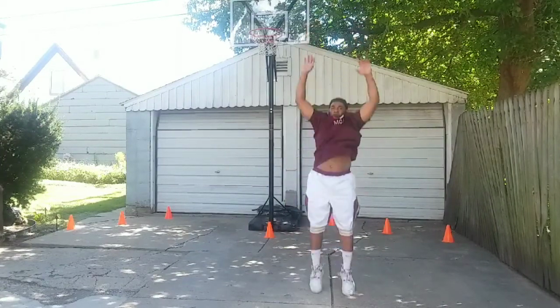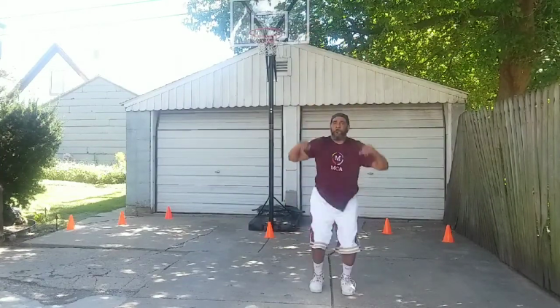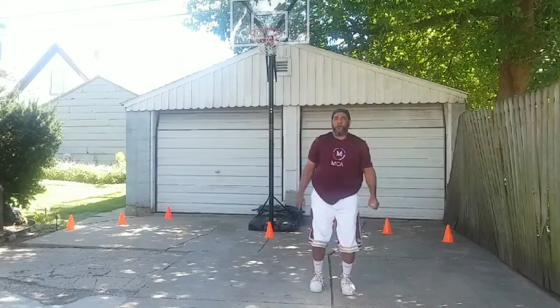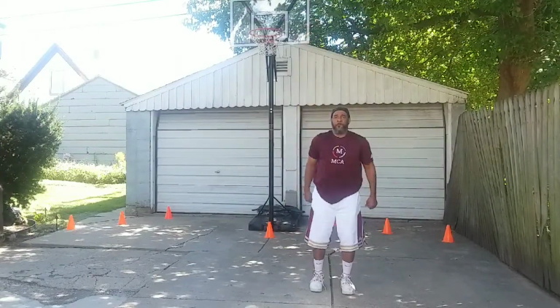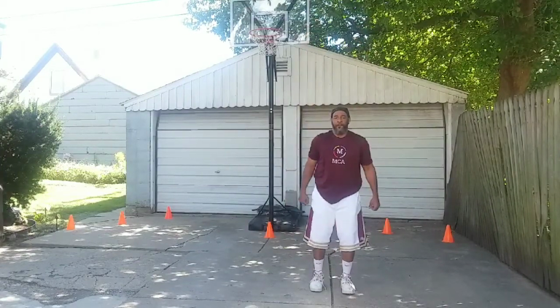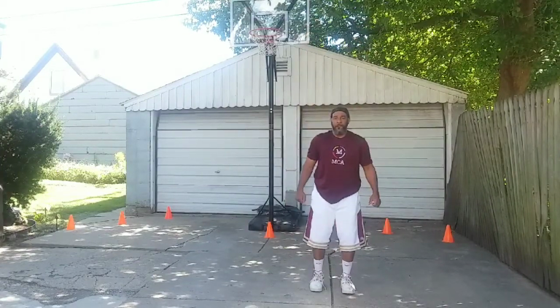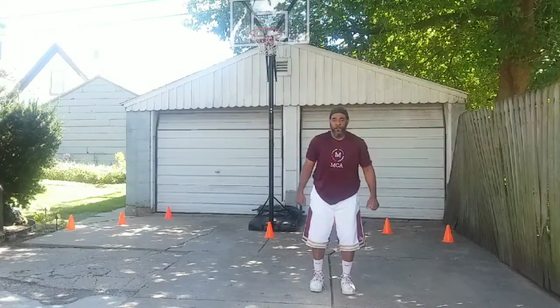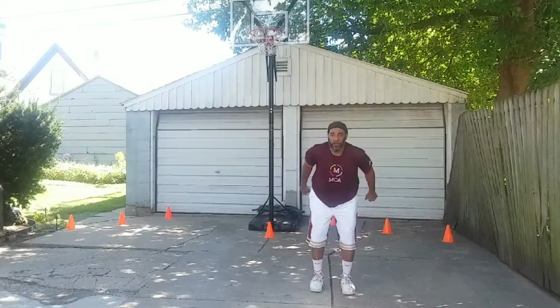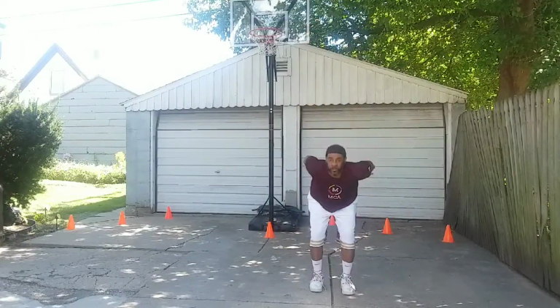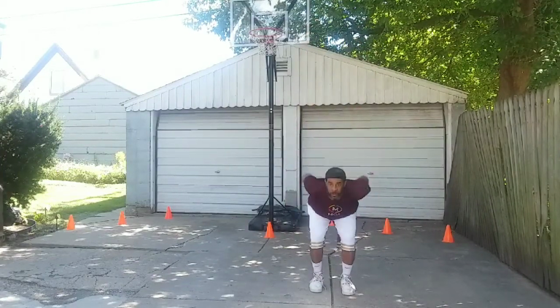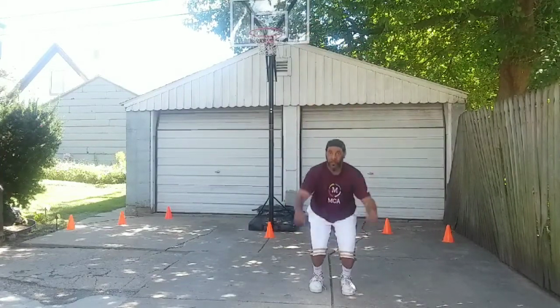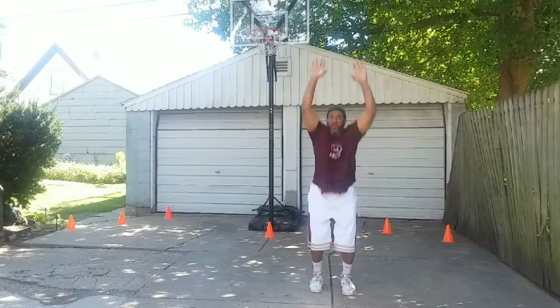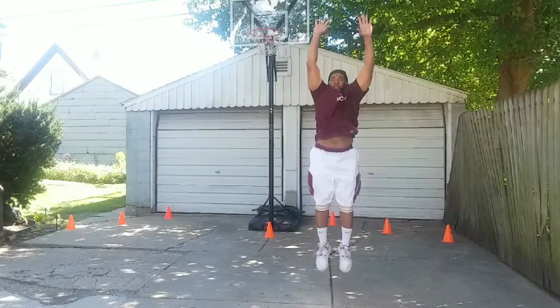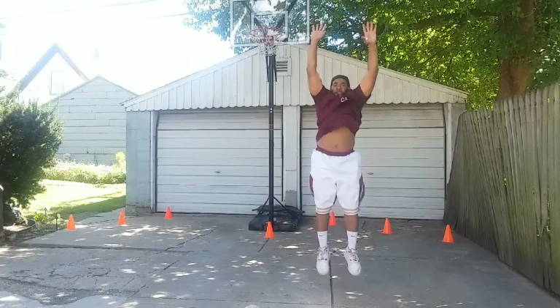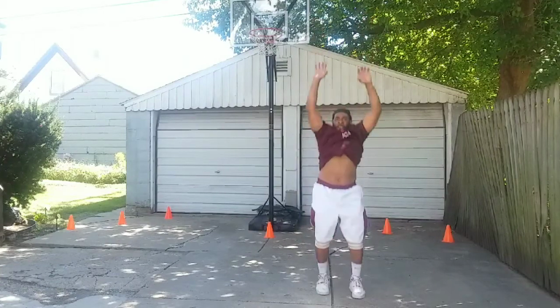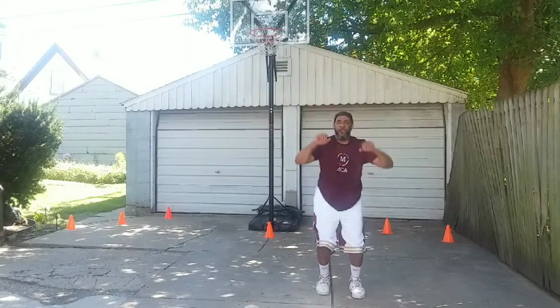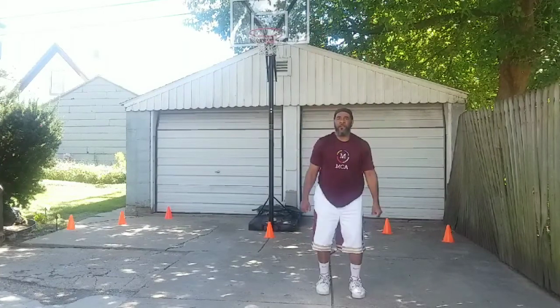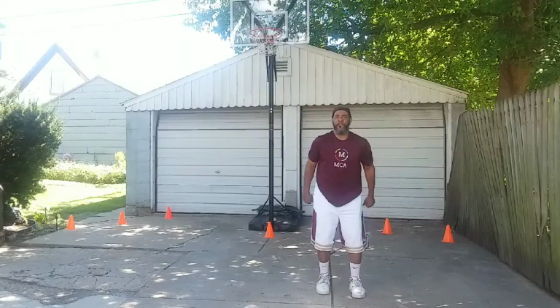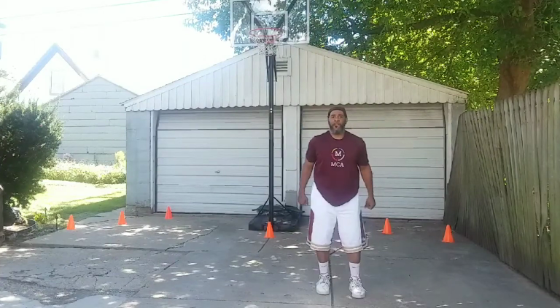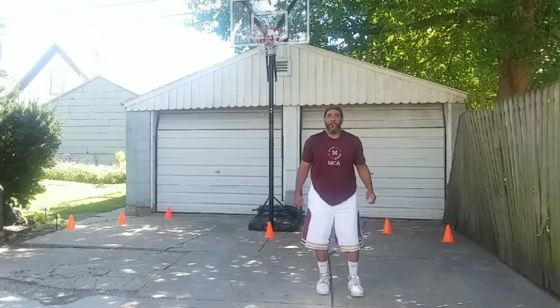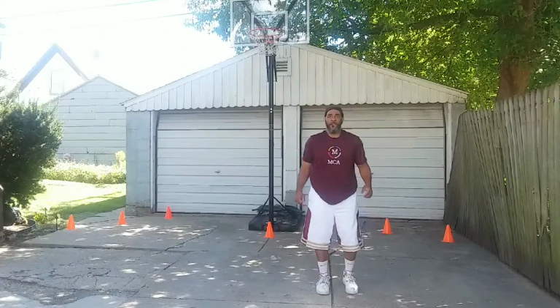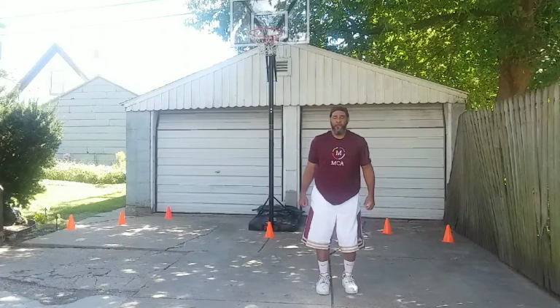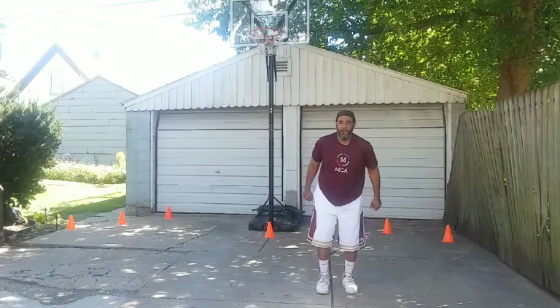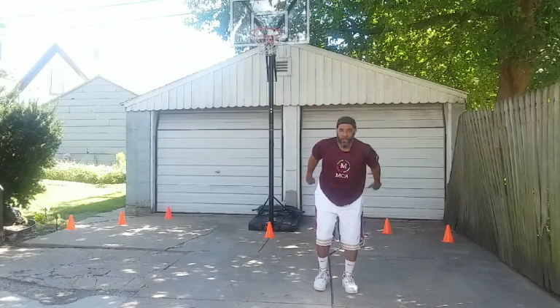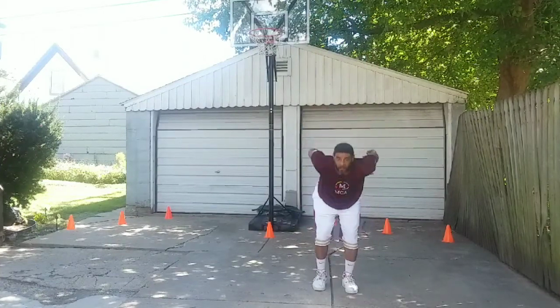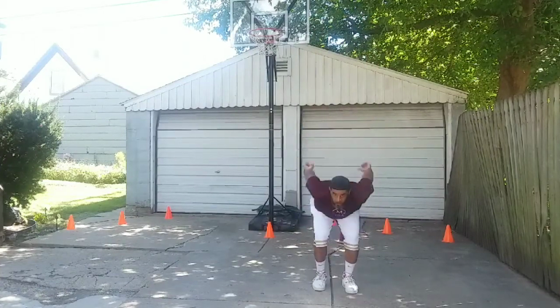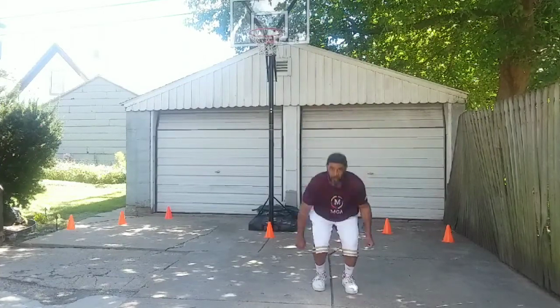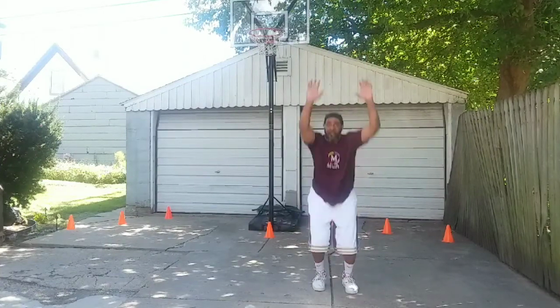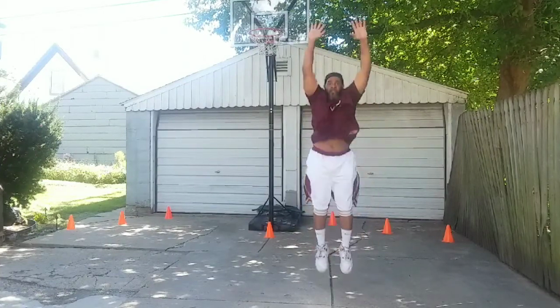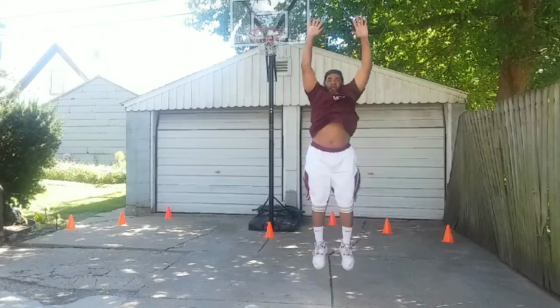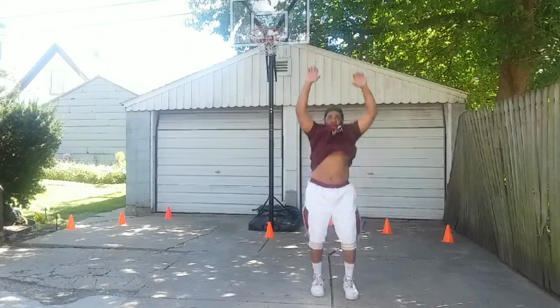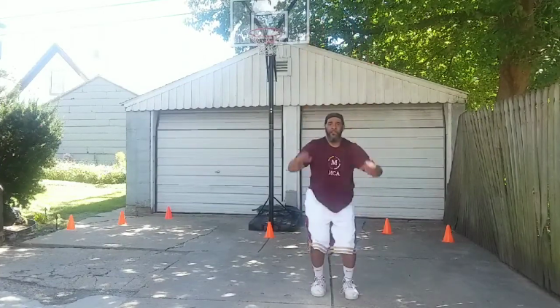Now we're doing vertical jumps. This helps with your core as well as your leg strength.